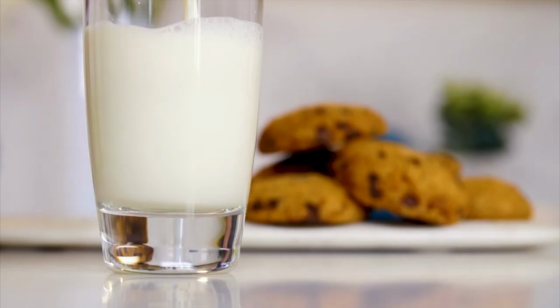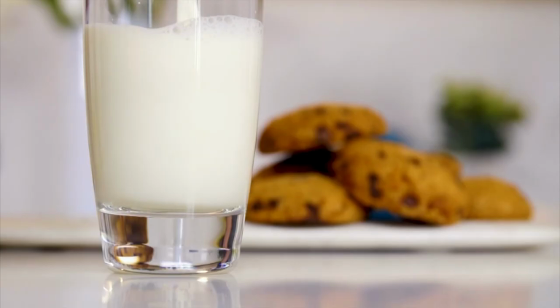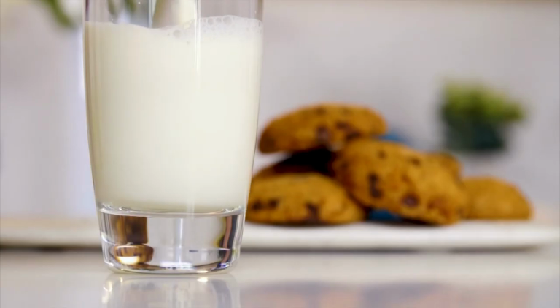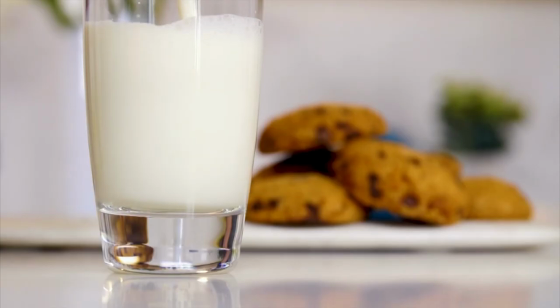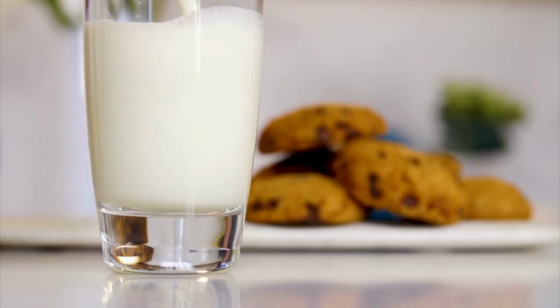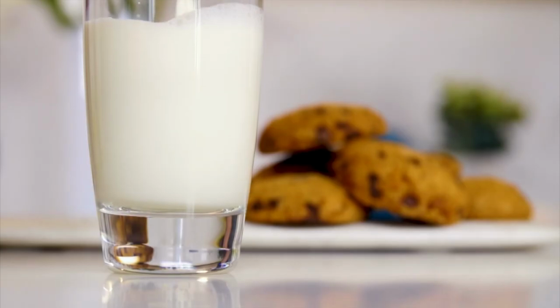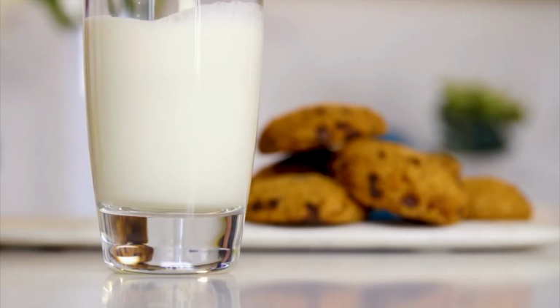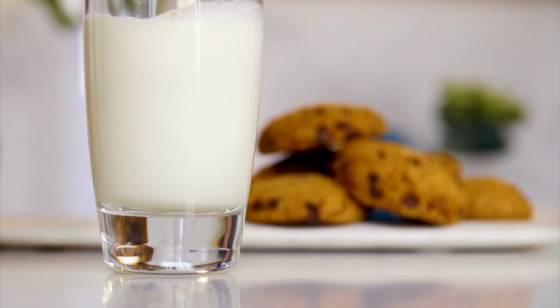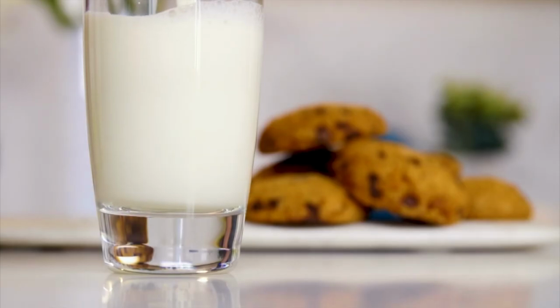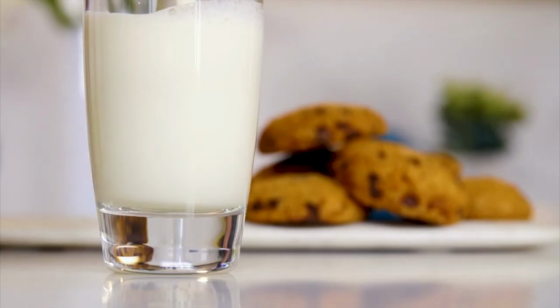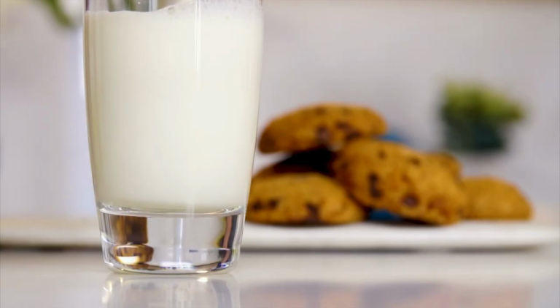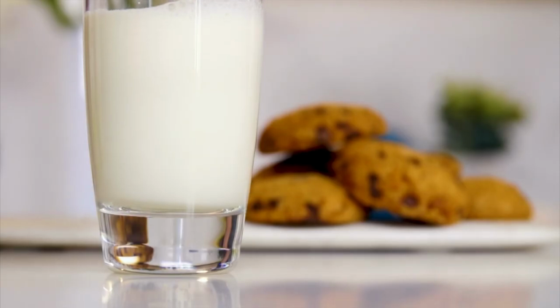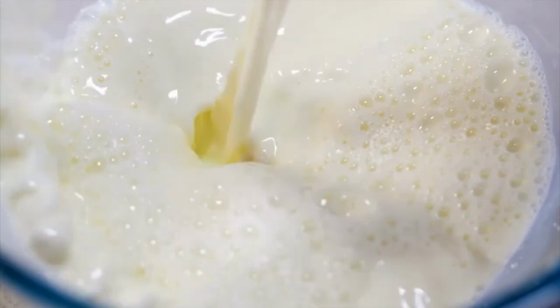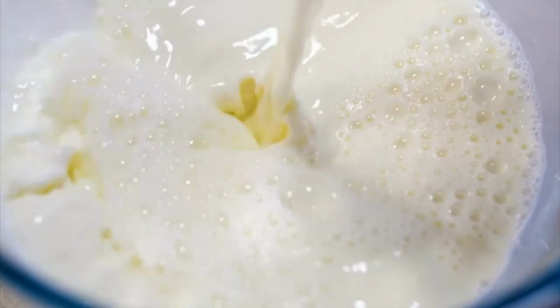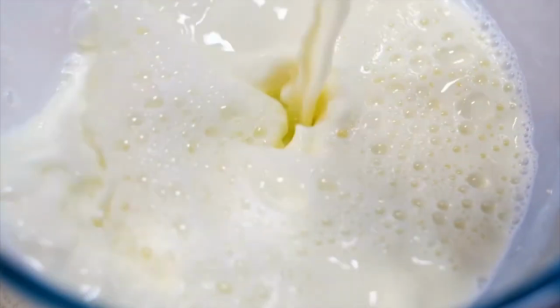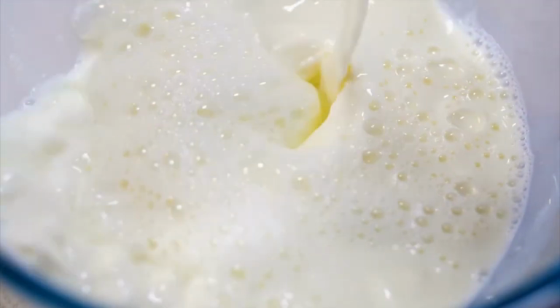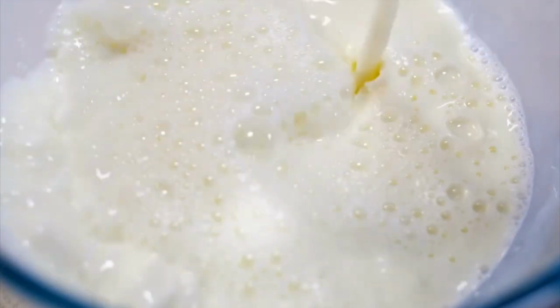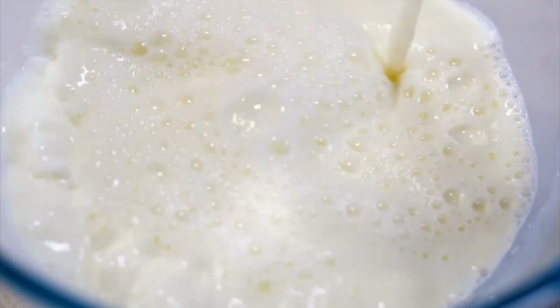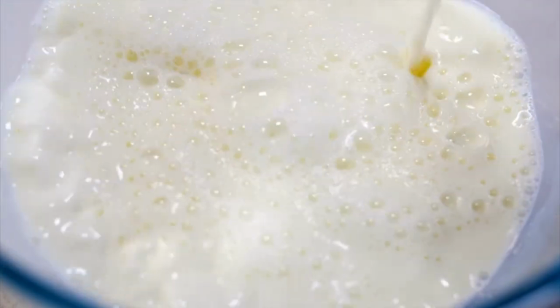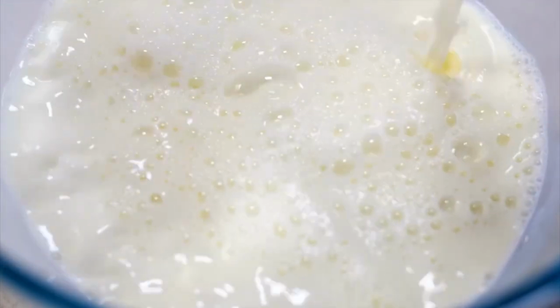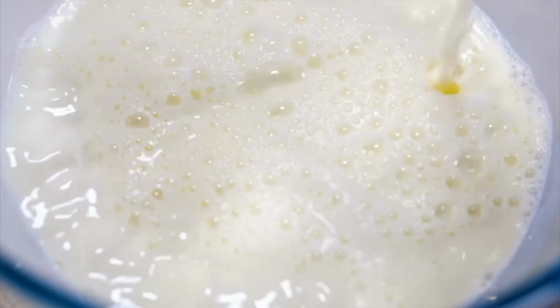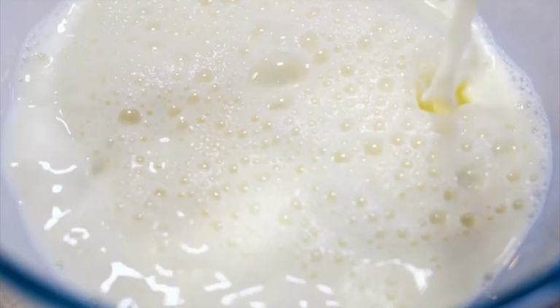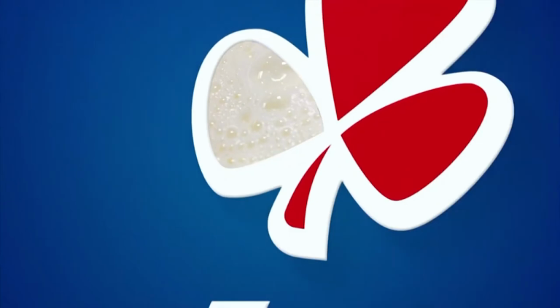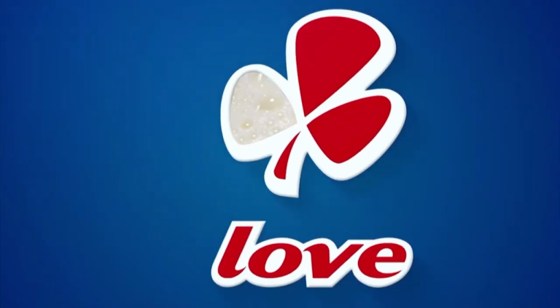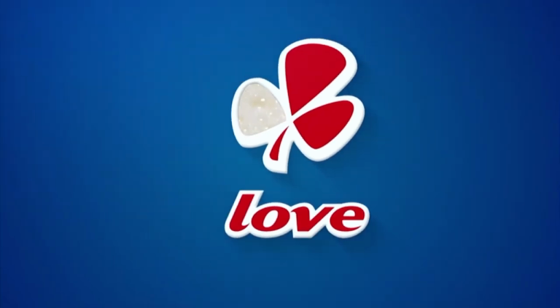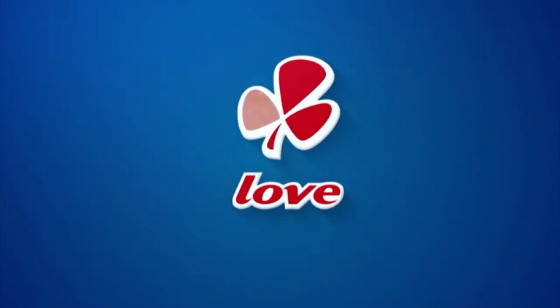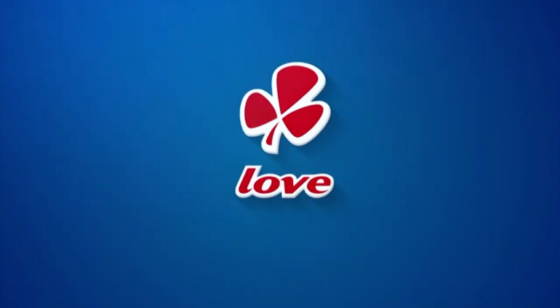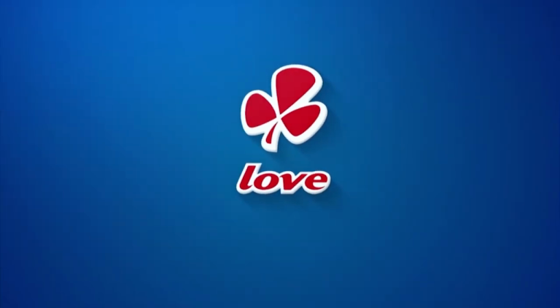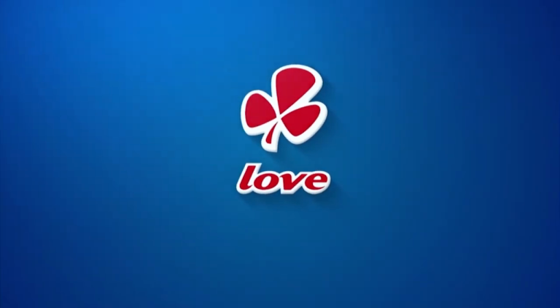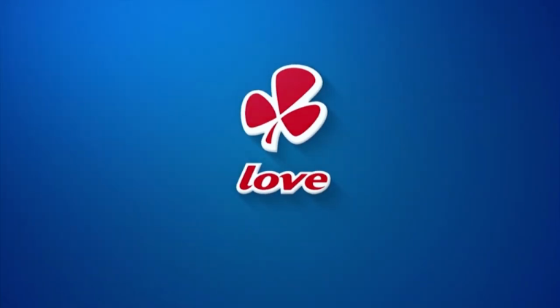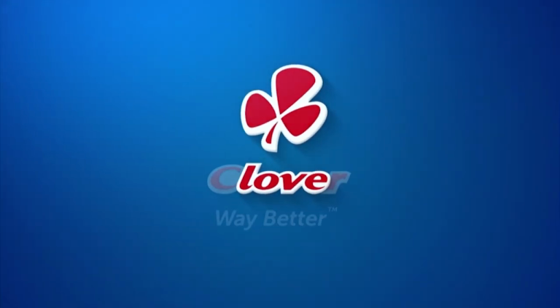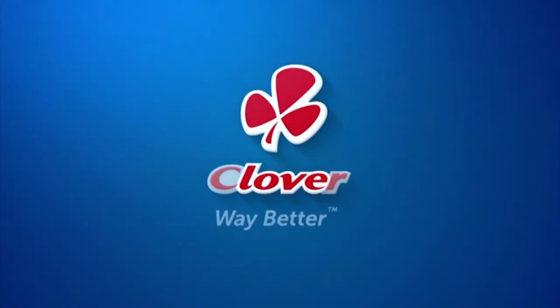Clover Fresh Milk is the number one milk brand in SA. Made with love by Clover.